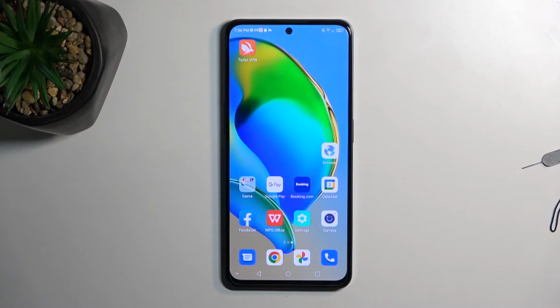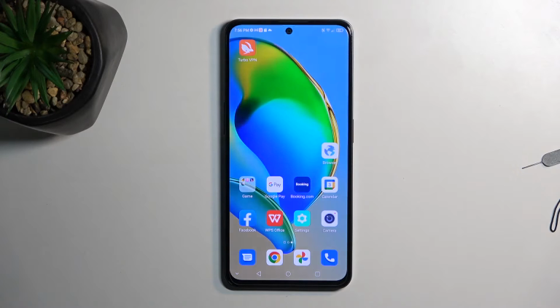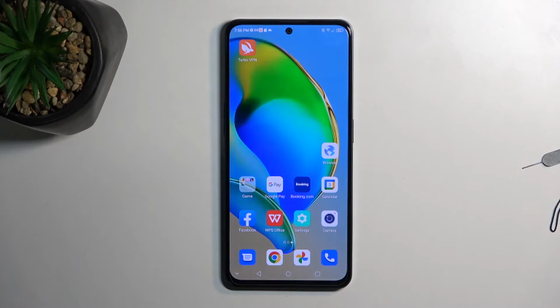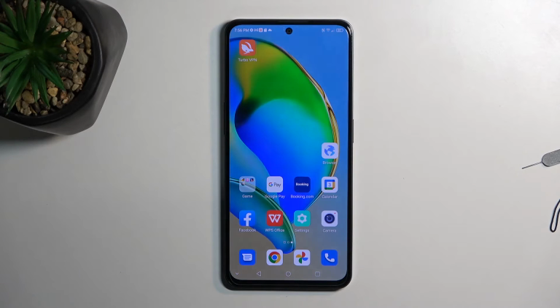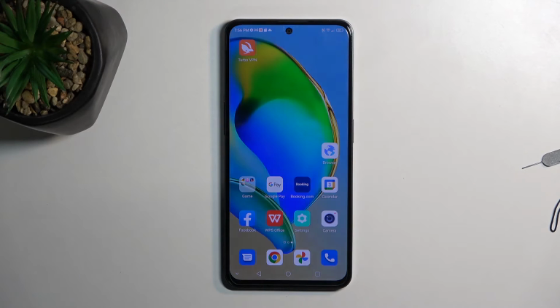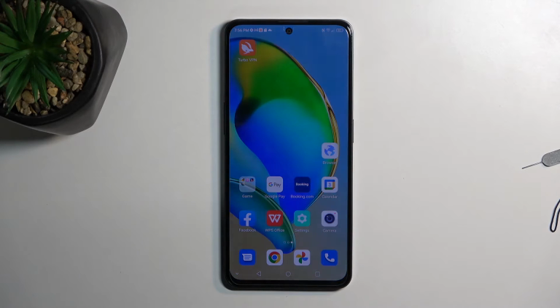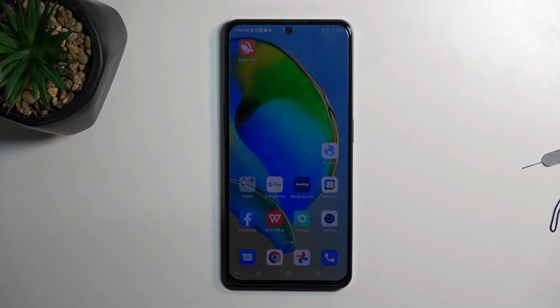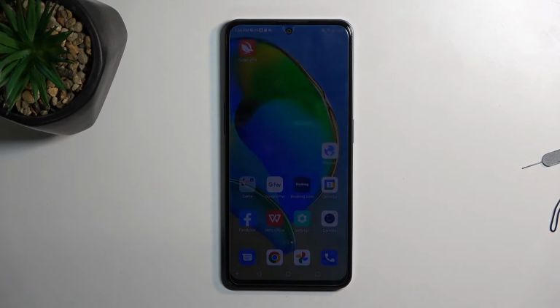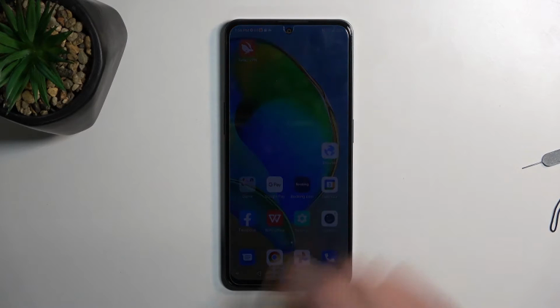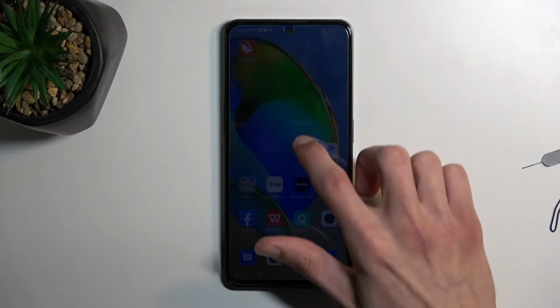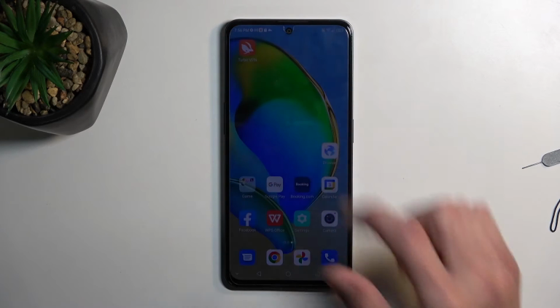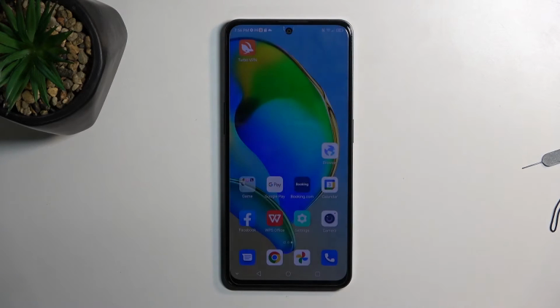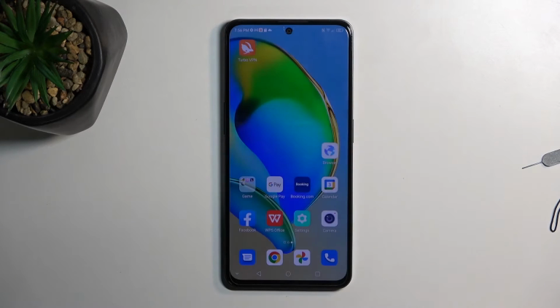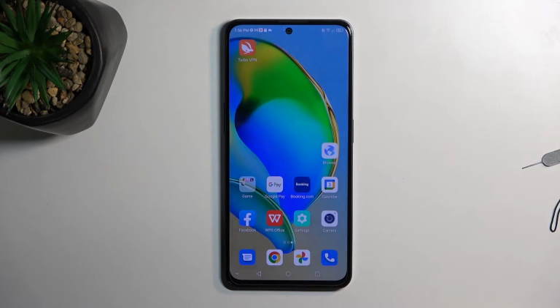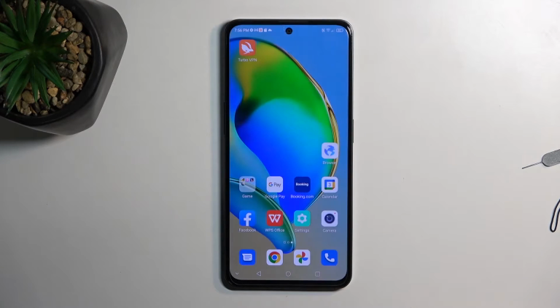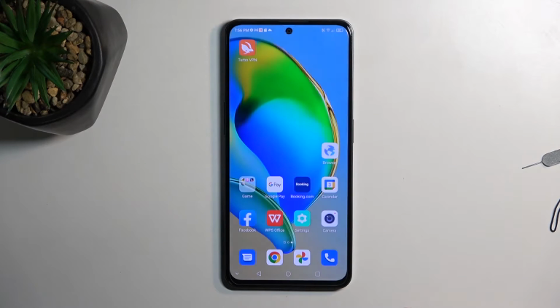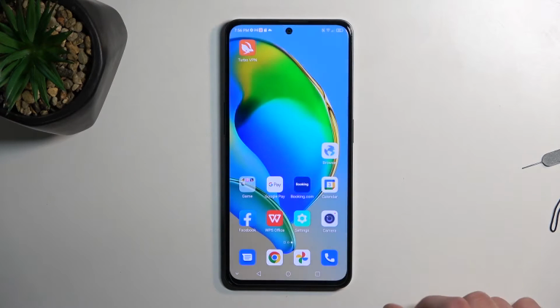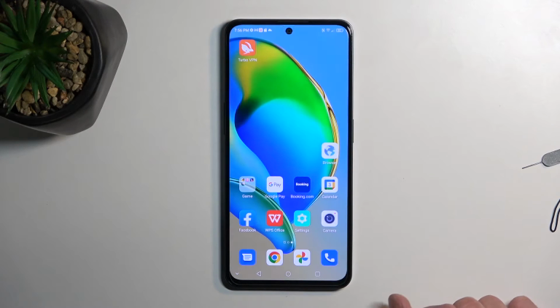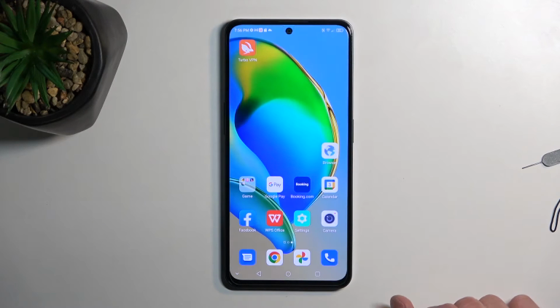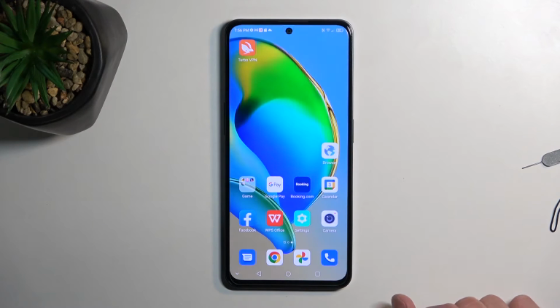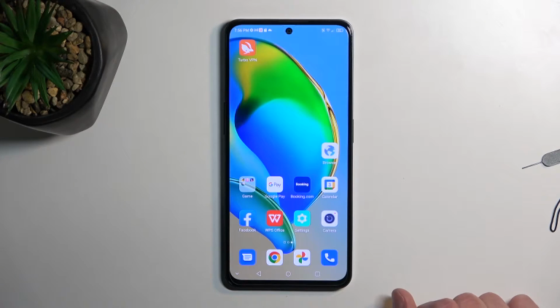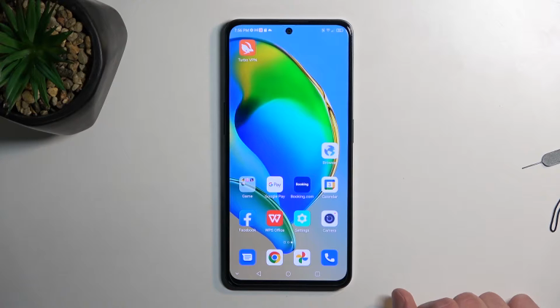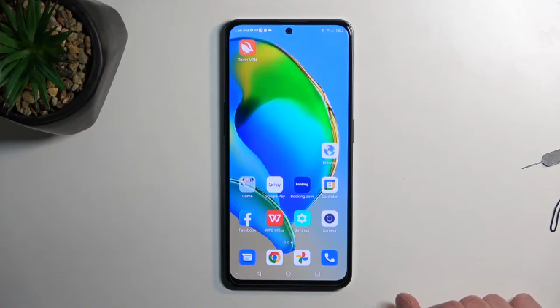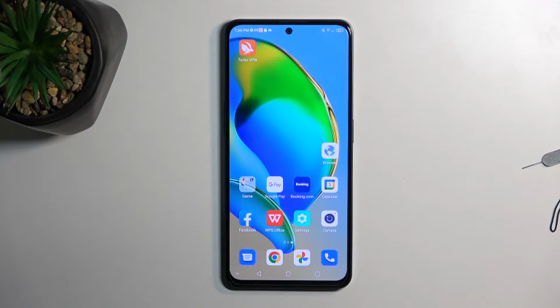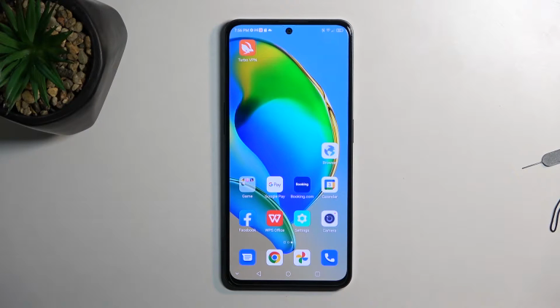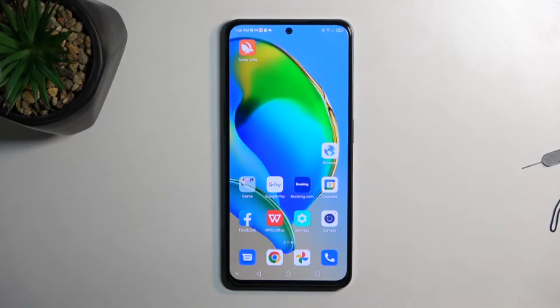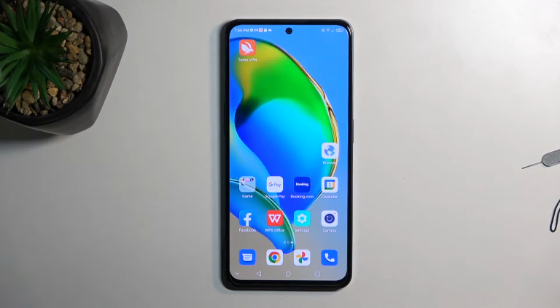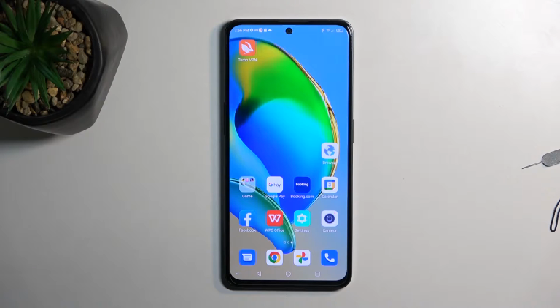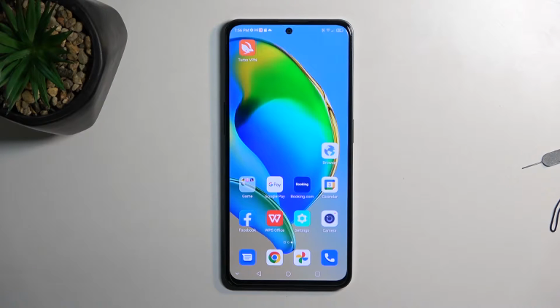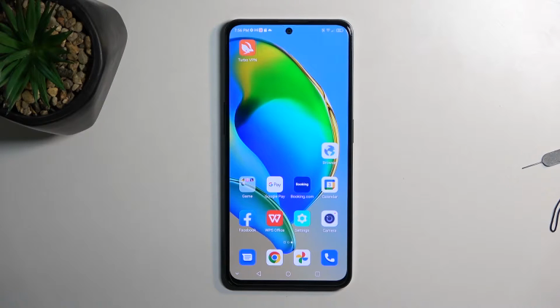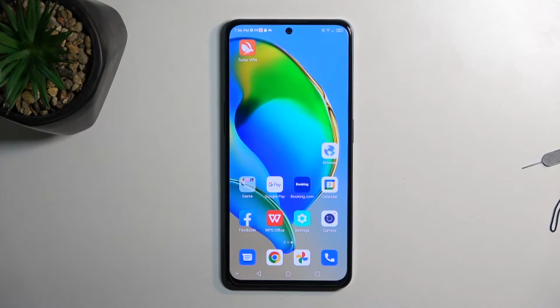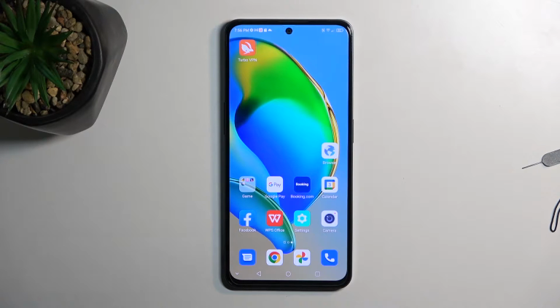Welcome and follow me. This is a ZTE Blade V40s, and today I'll show you how we can hard reset this phone through settings.